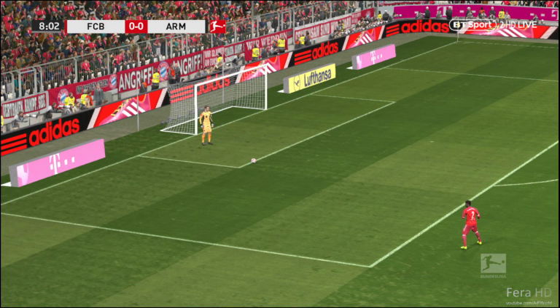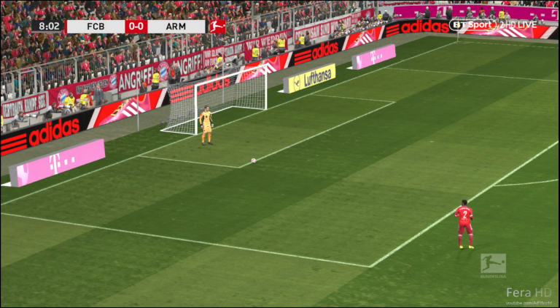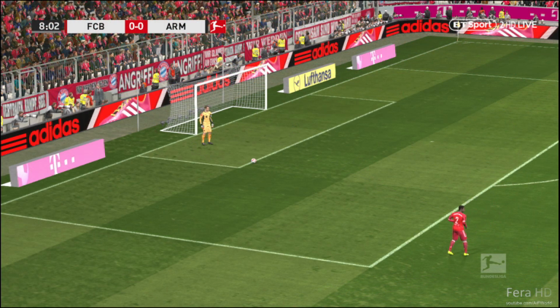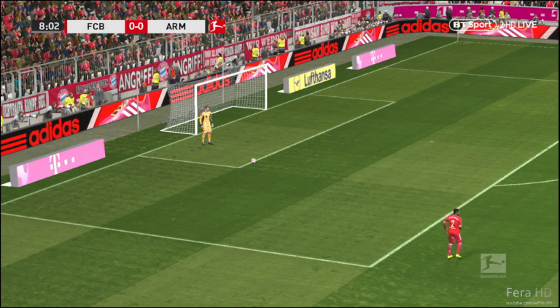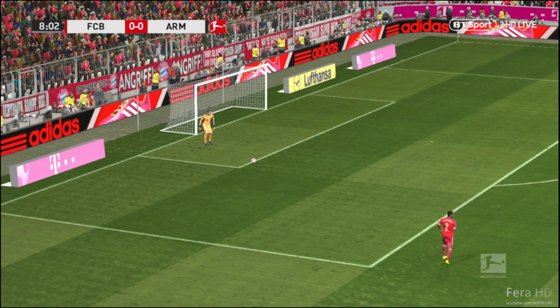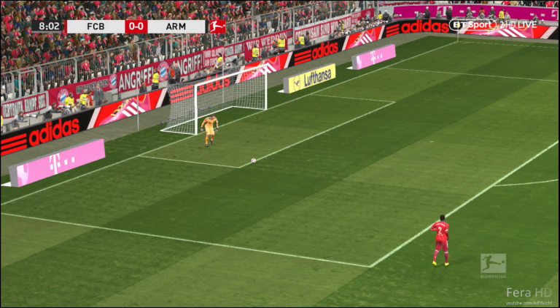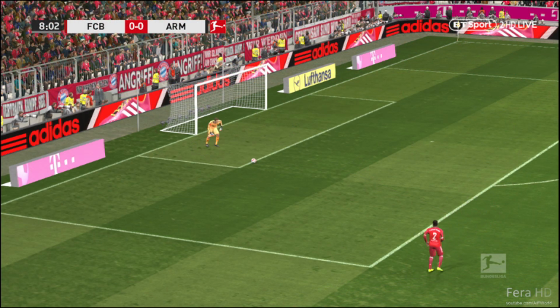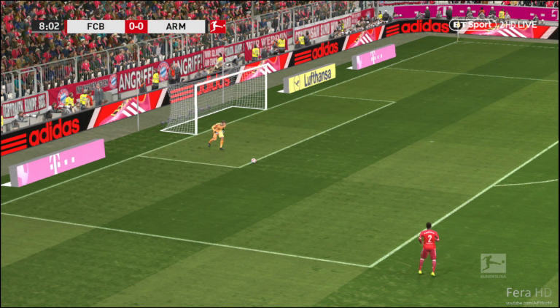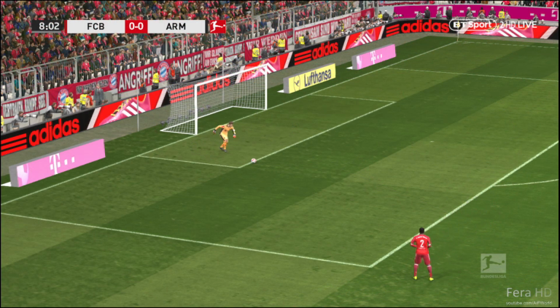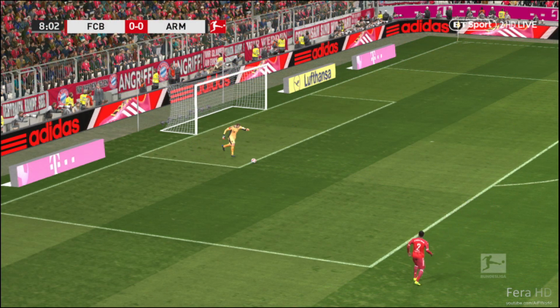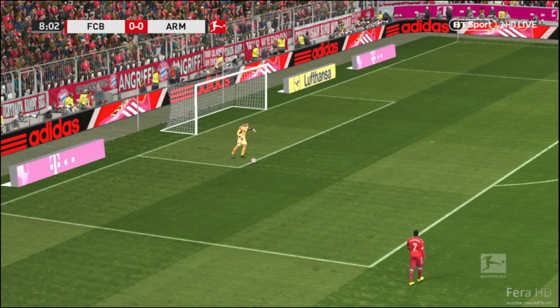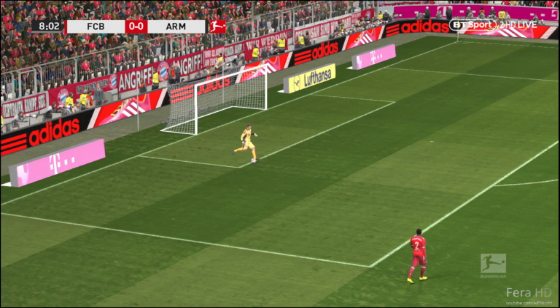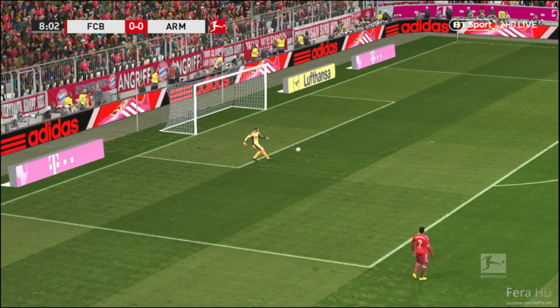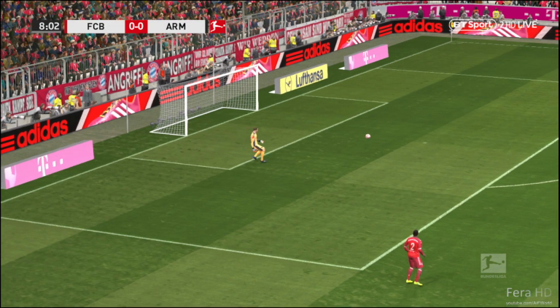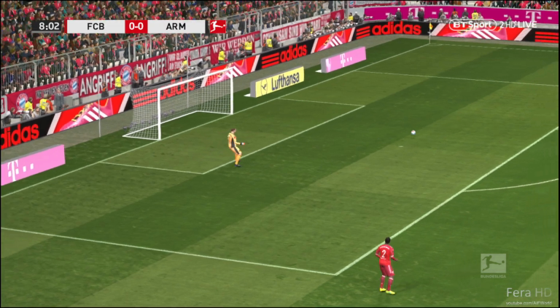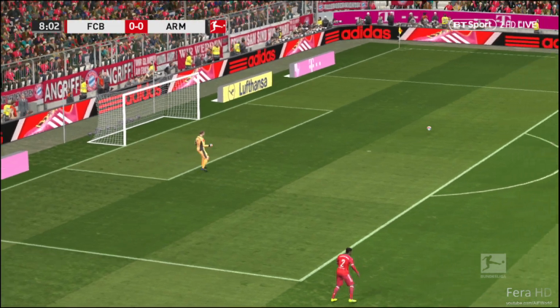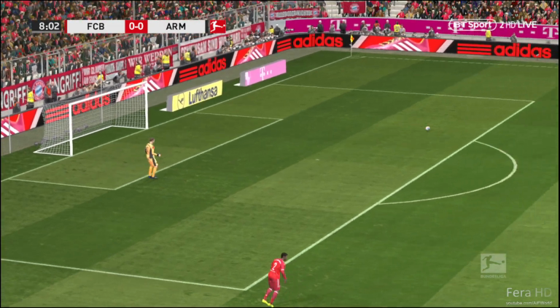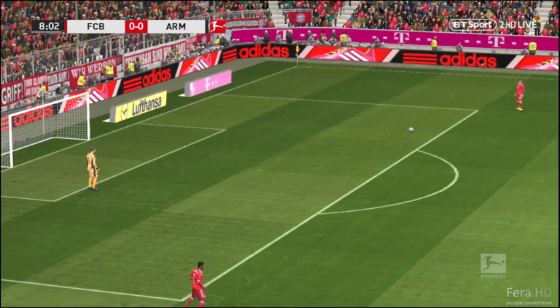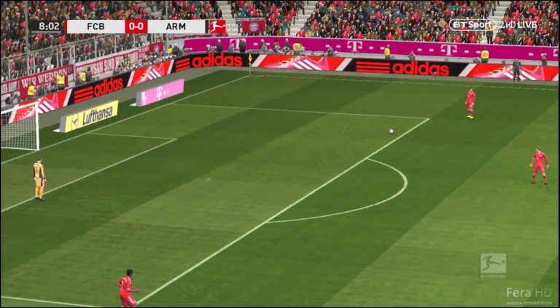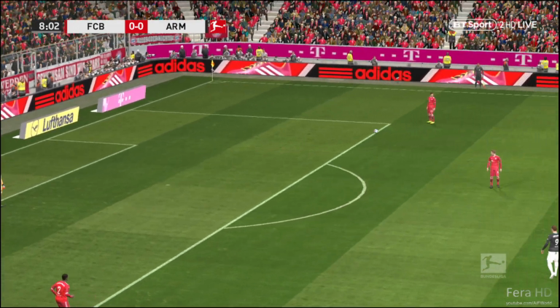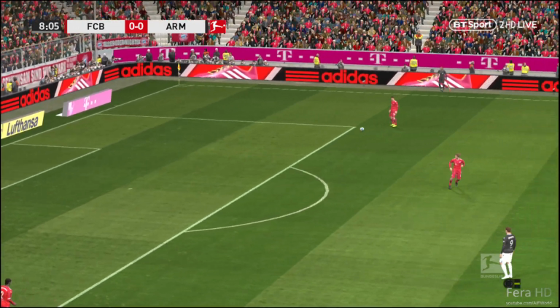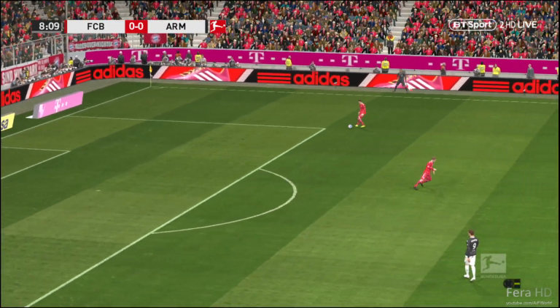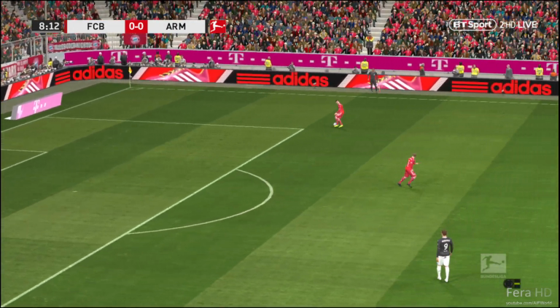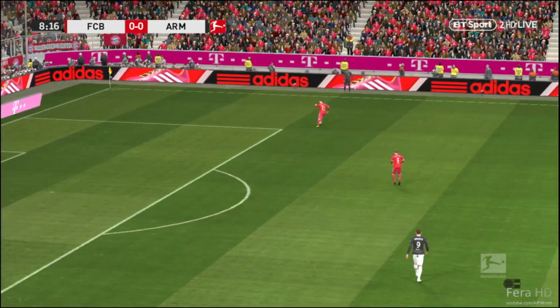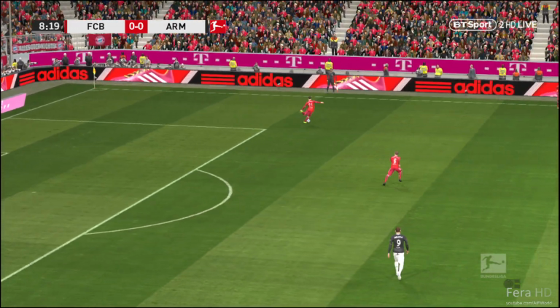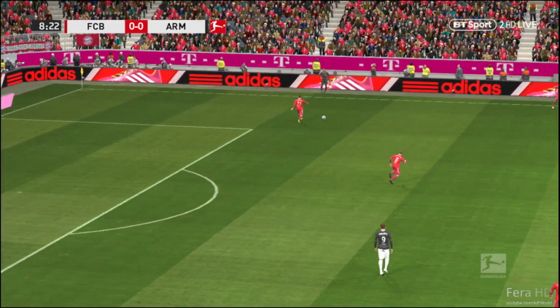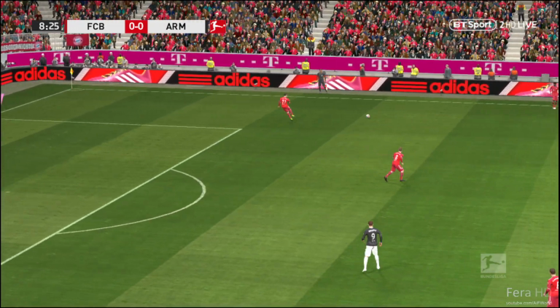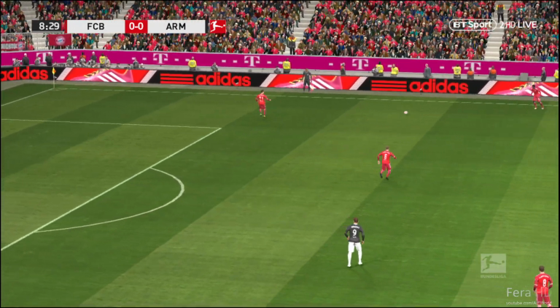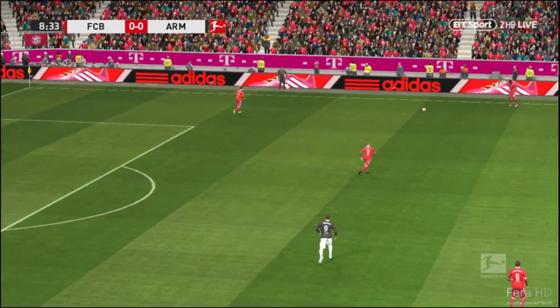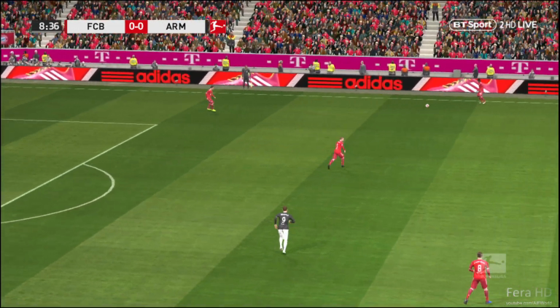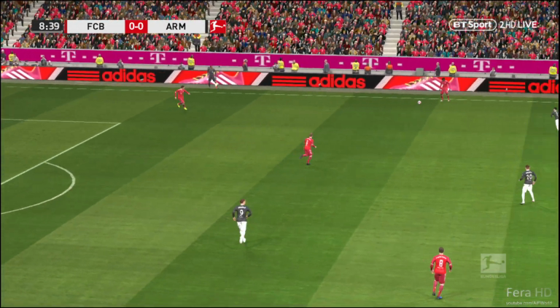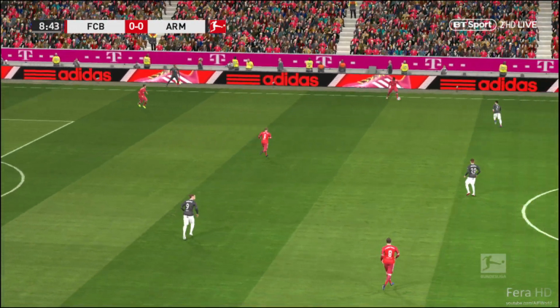Well, I think the early signs have been very good for them. They've already got that defence unsettled, and now they've got to back it up.